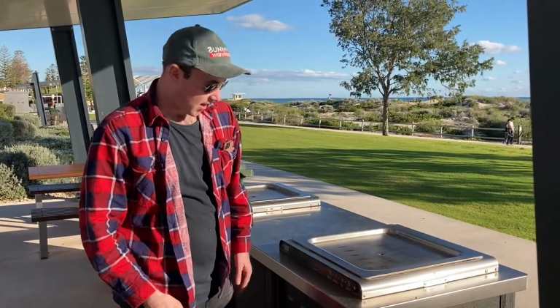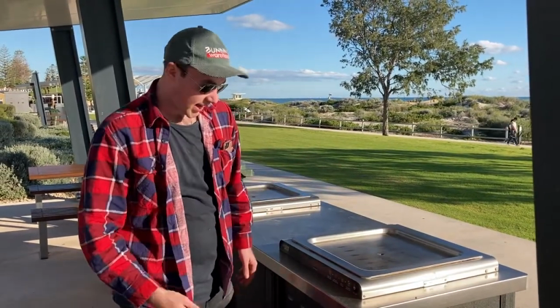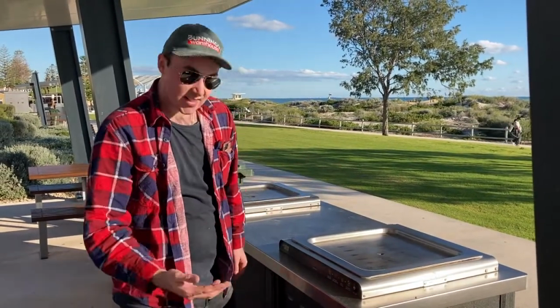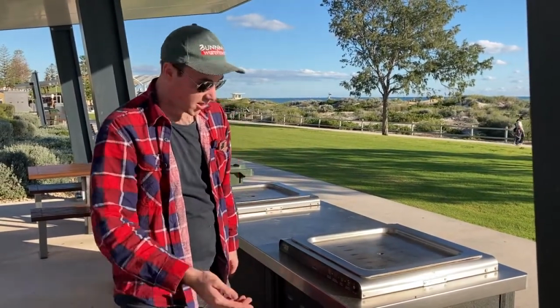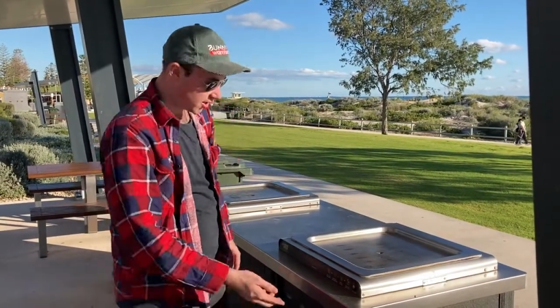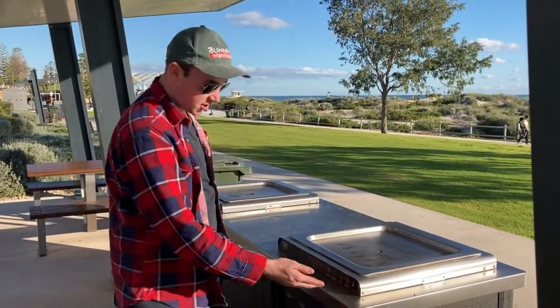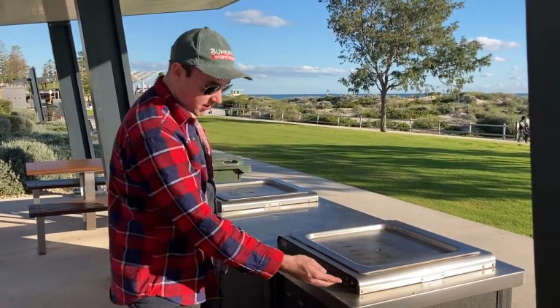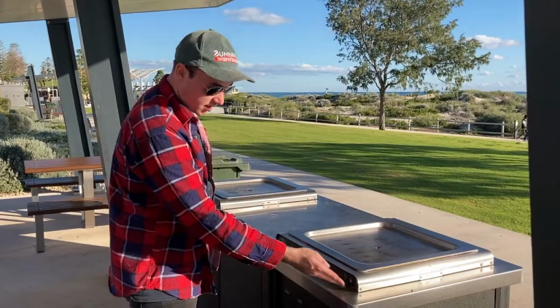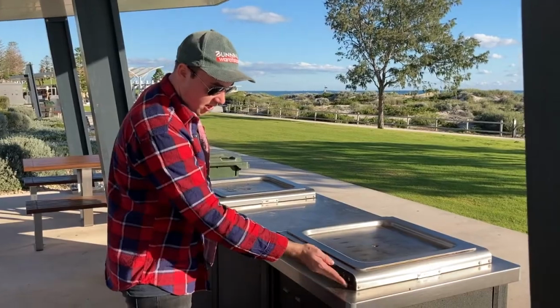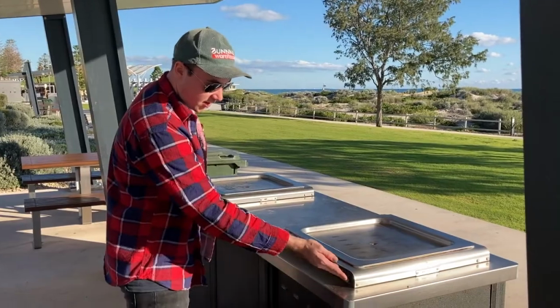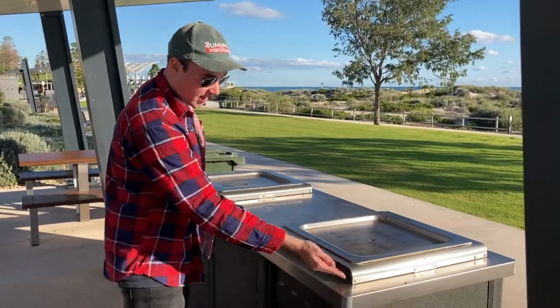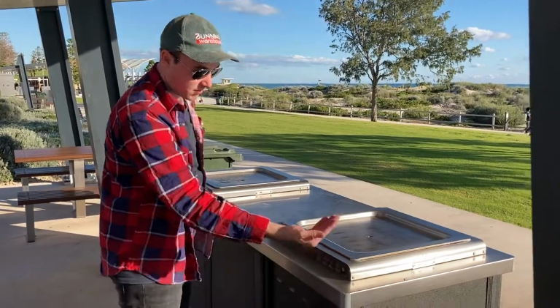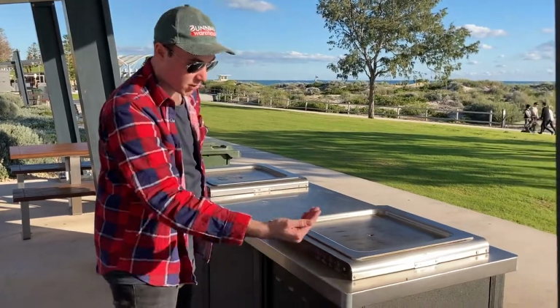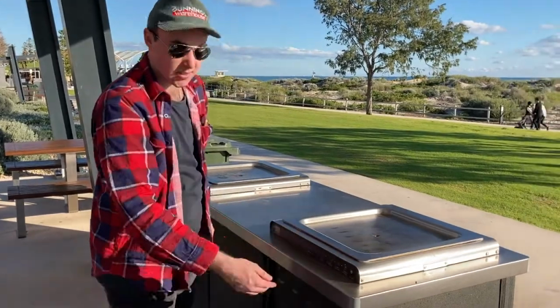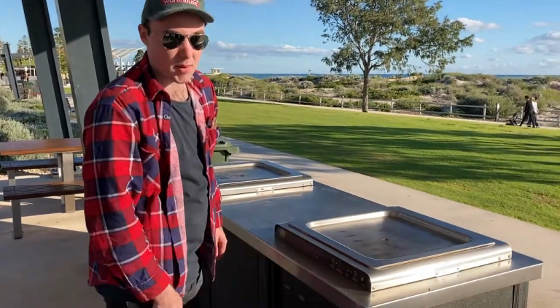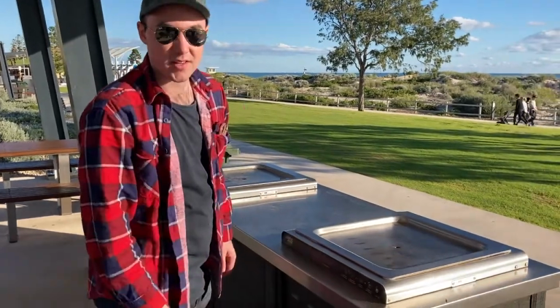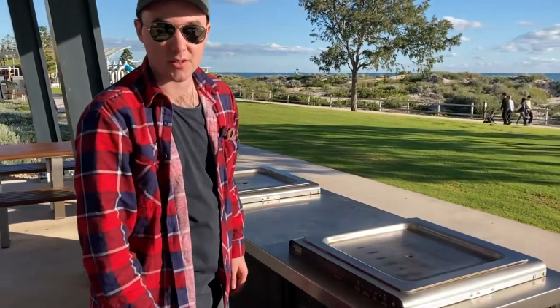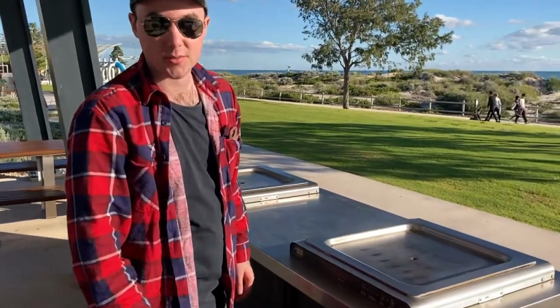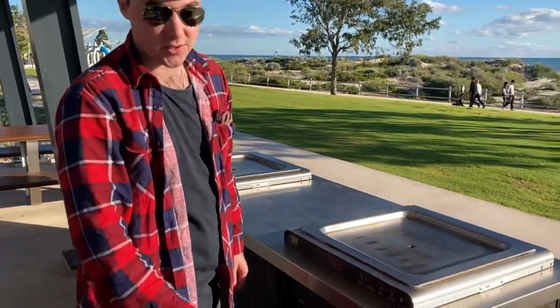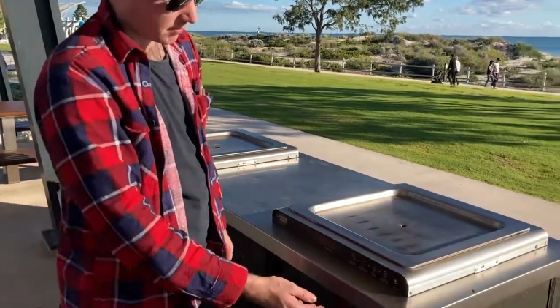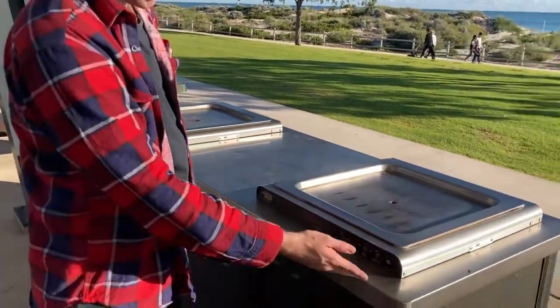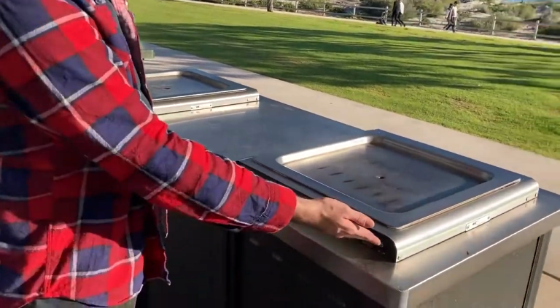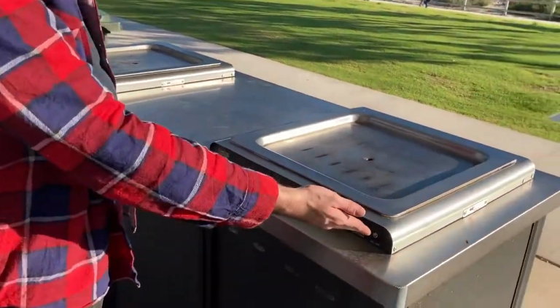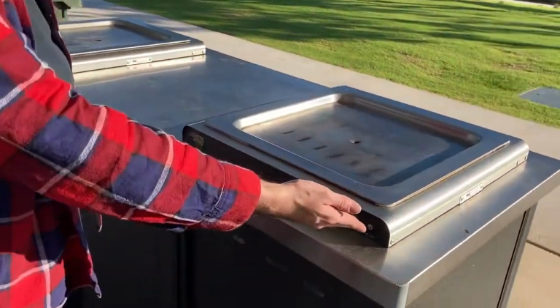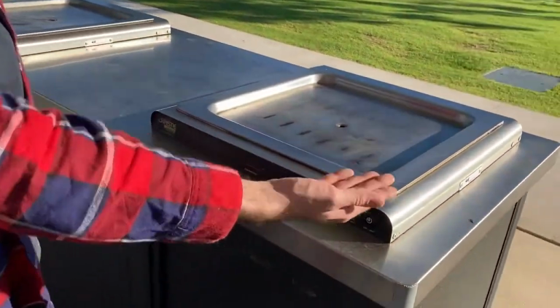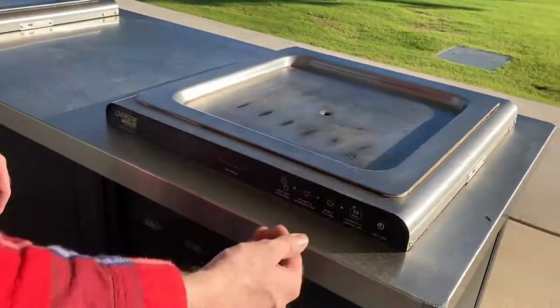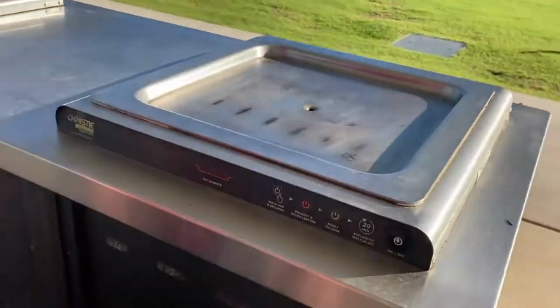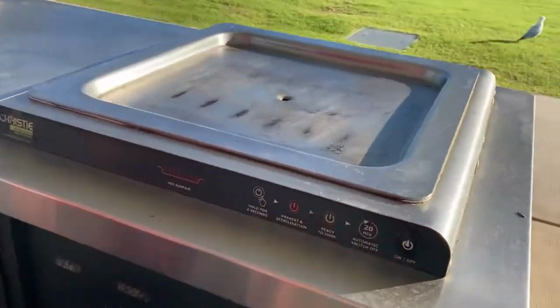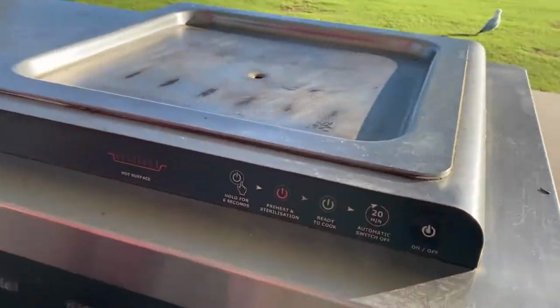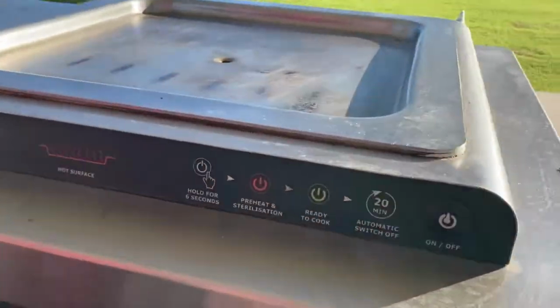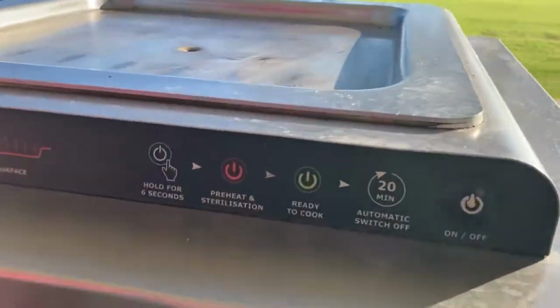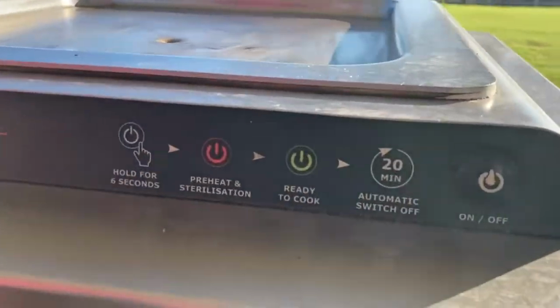They're easy to use — you generally just have a press of a button or a switch or something like that, and it turns on for 10 to 20 minutes.